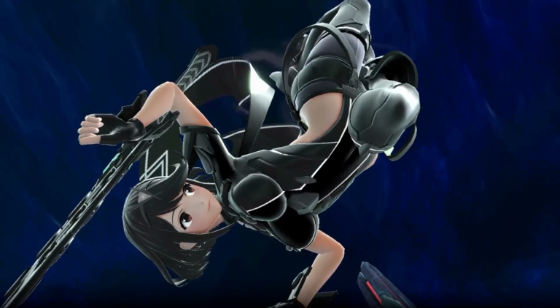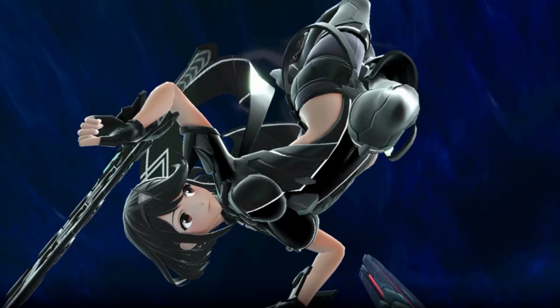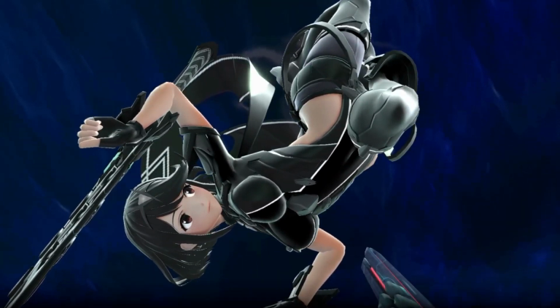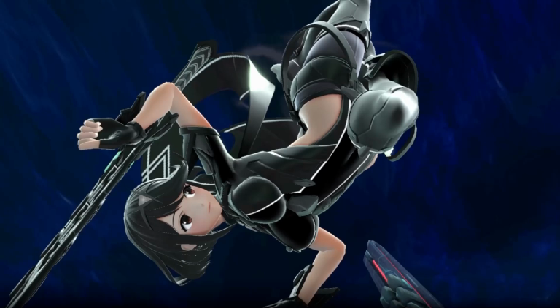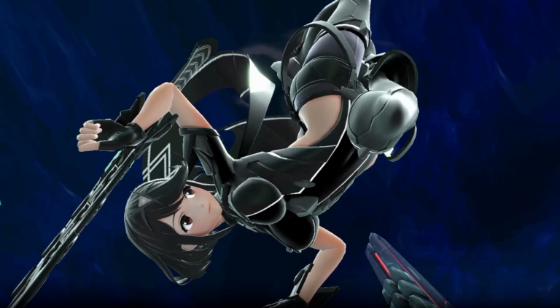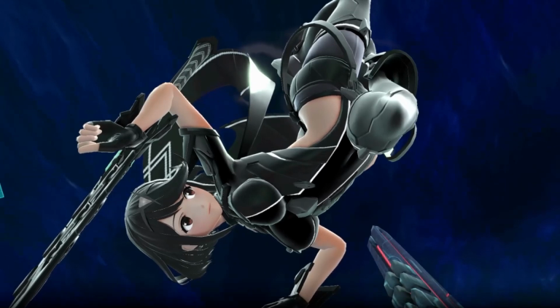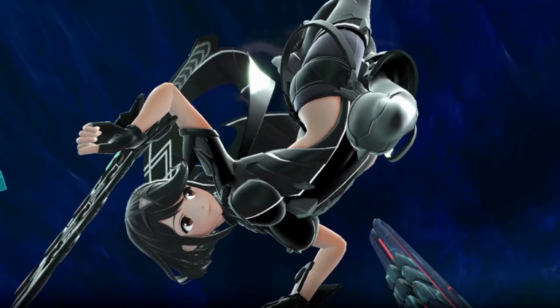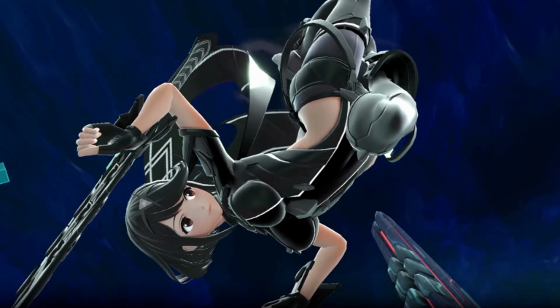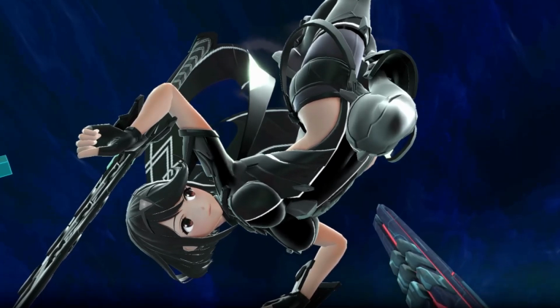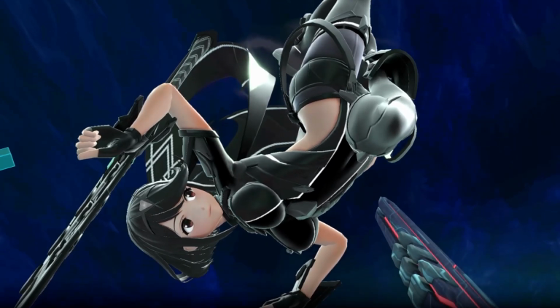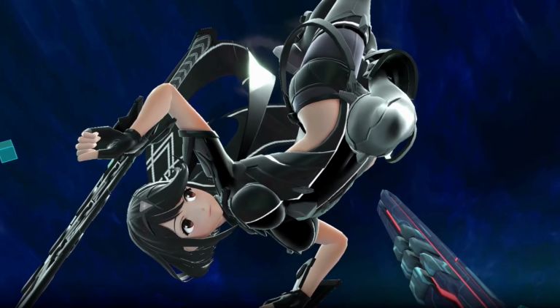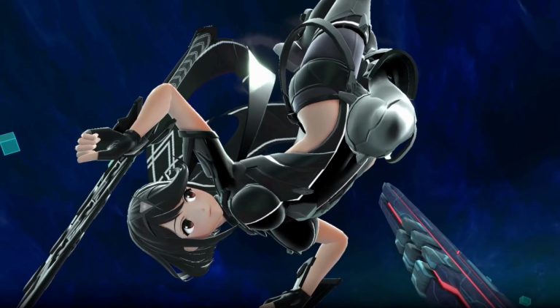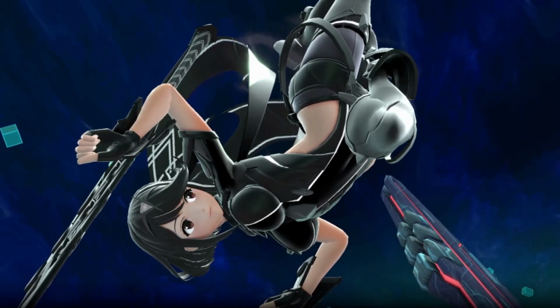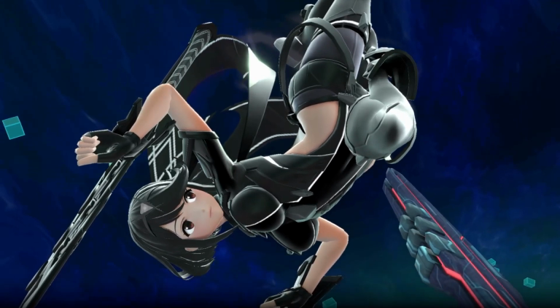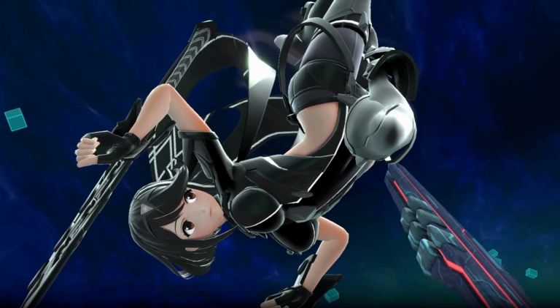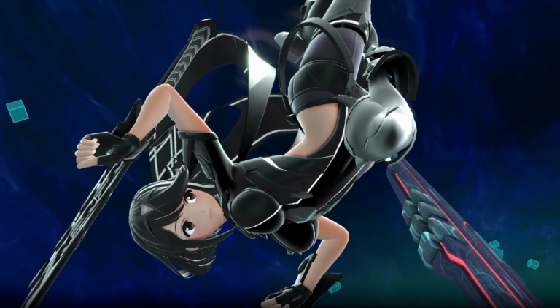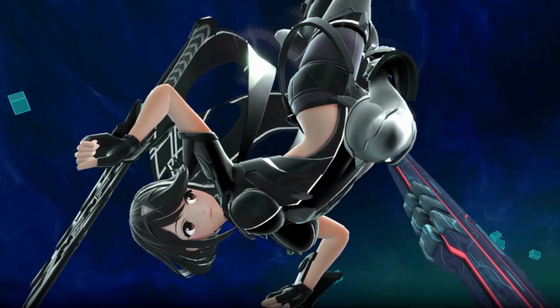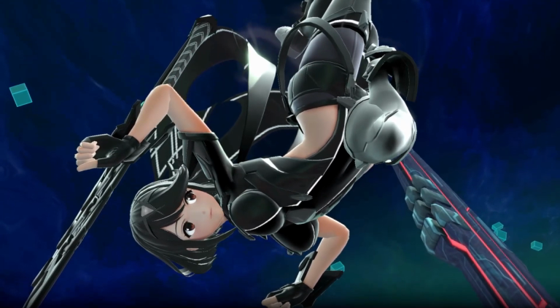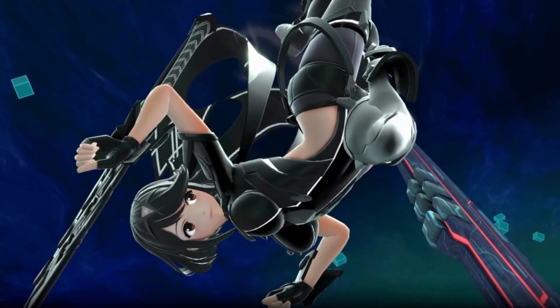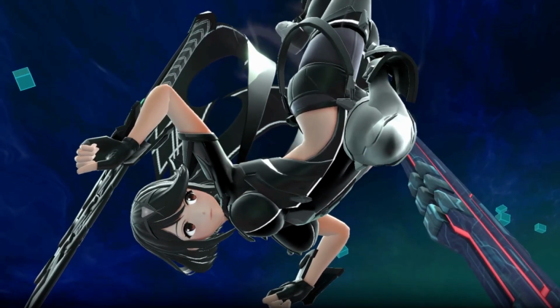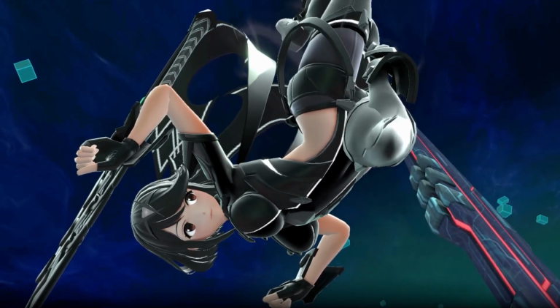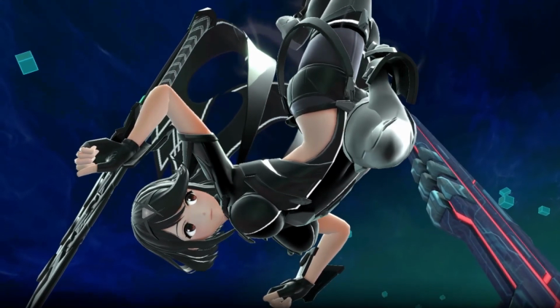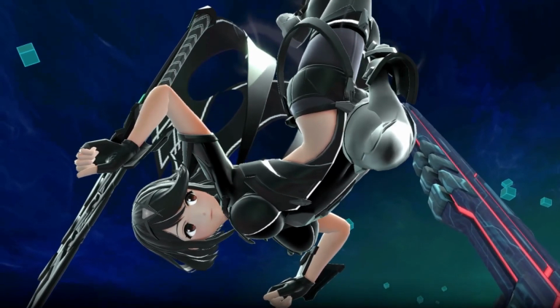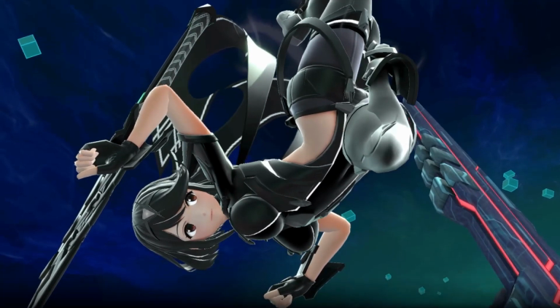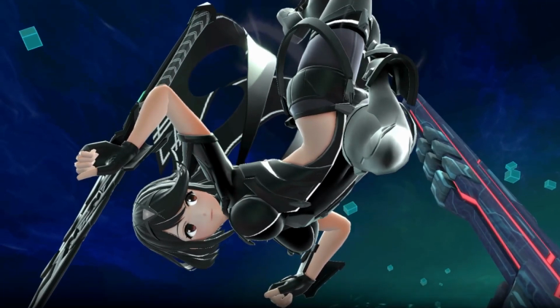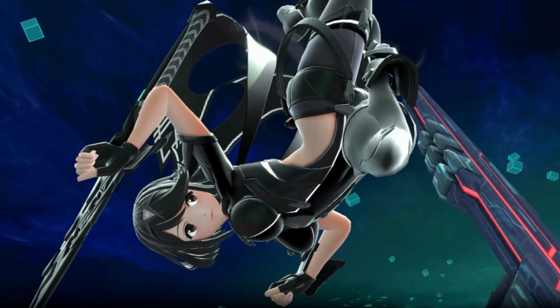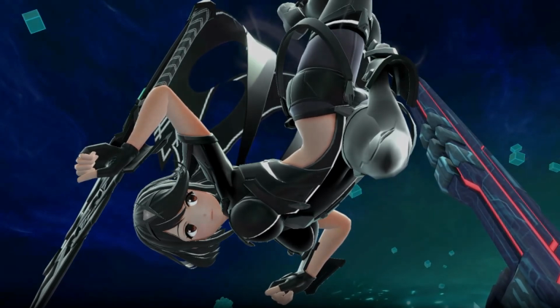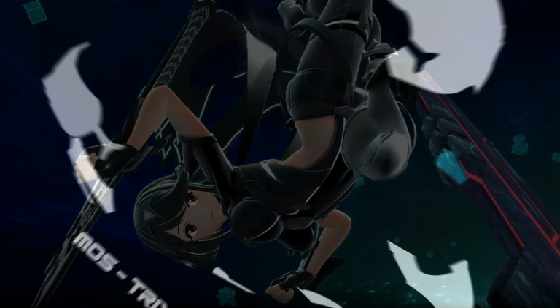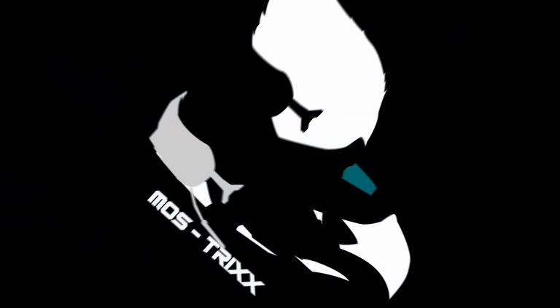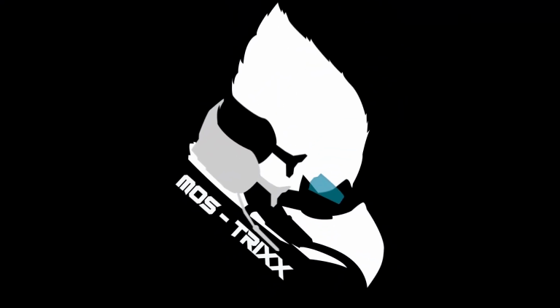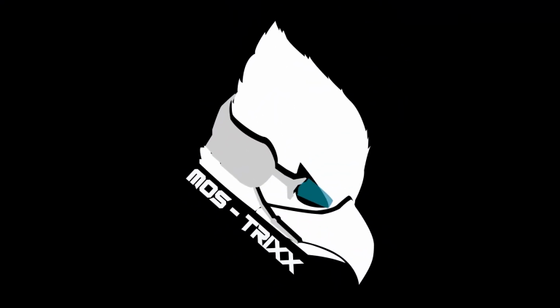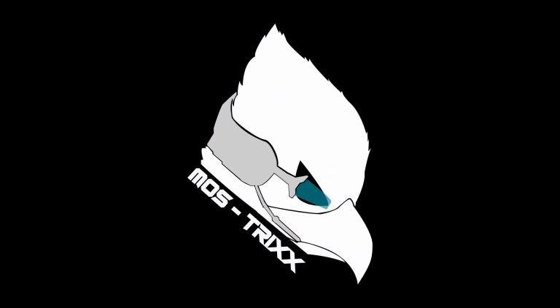And with that, that's going to be it for the video. Once again, this is Trix from Meta of Smash saying thanks for watching the video, and please be sure to subscribe to the channel for more videos just like this.